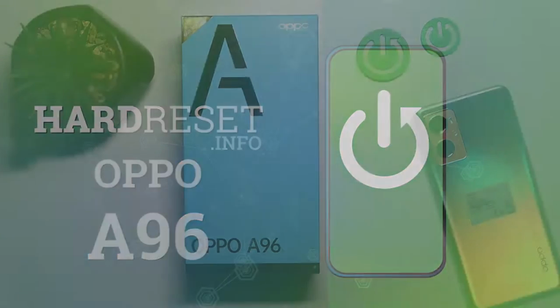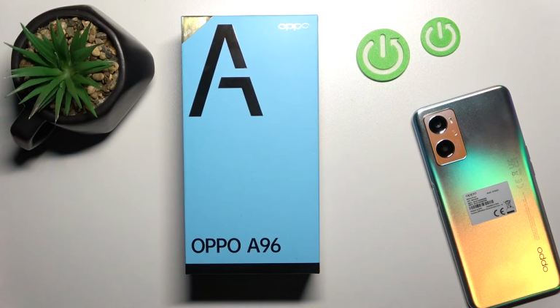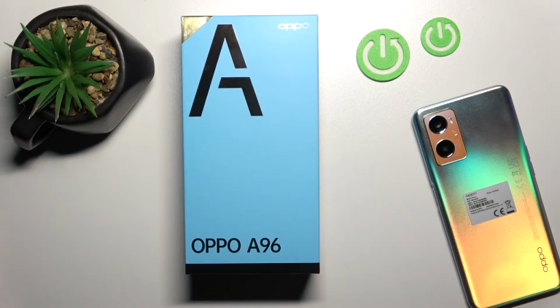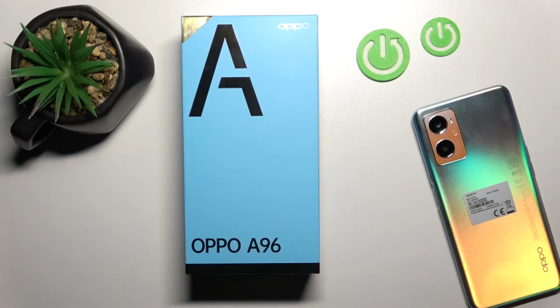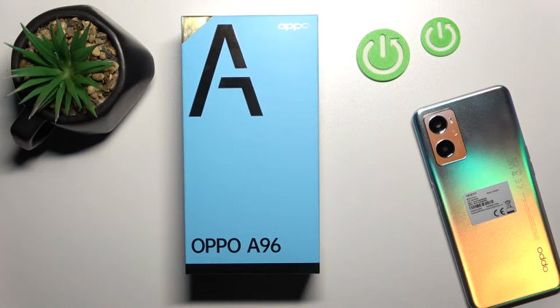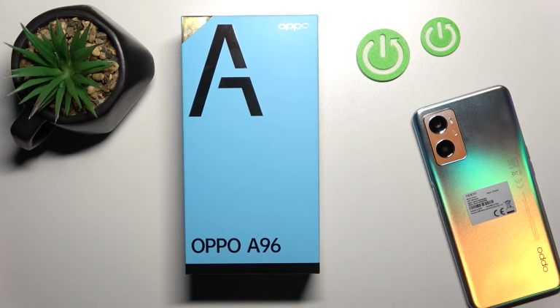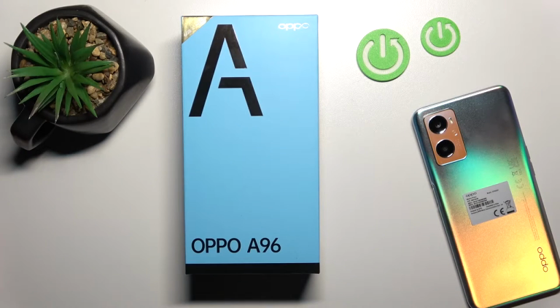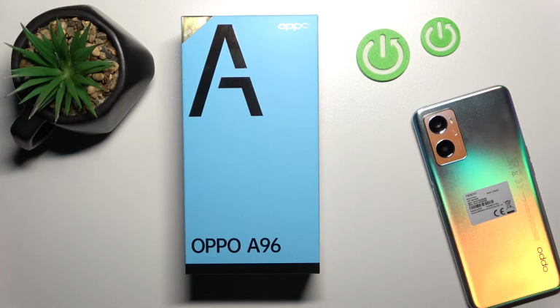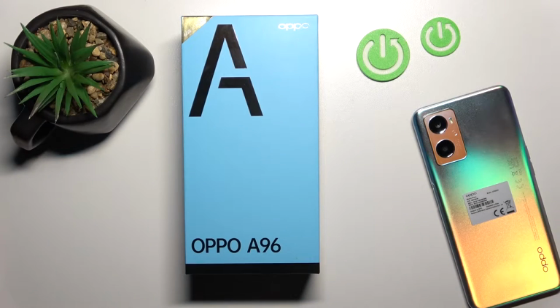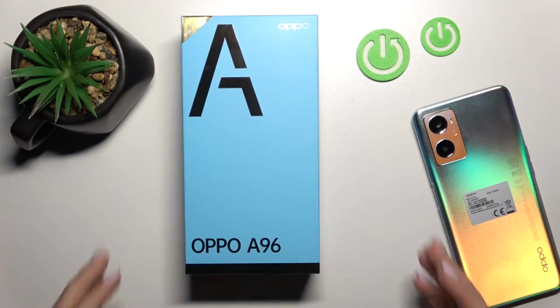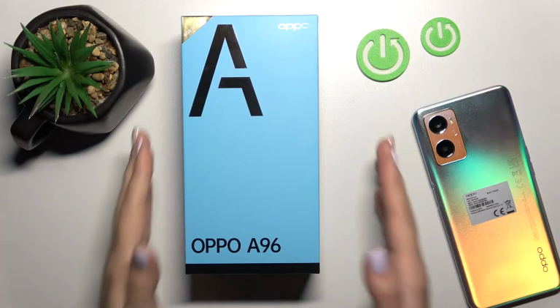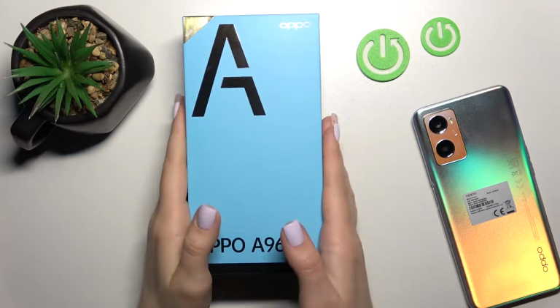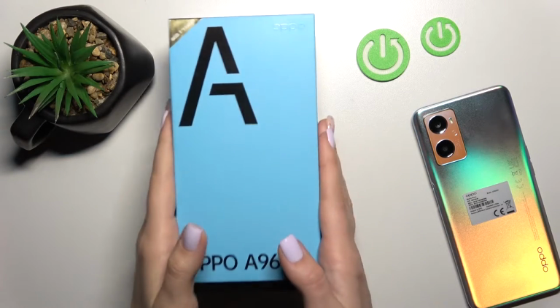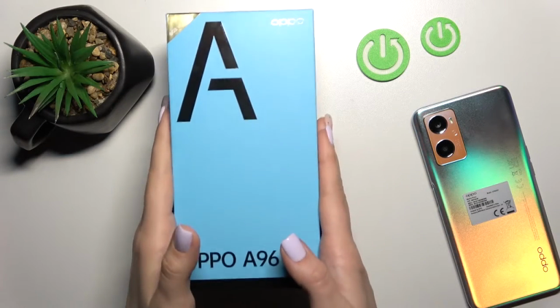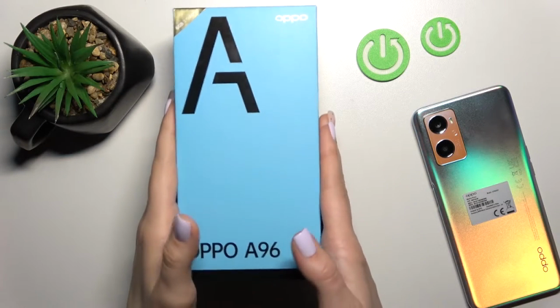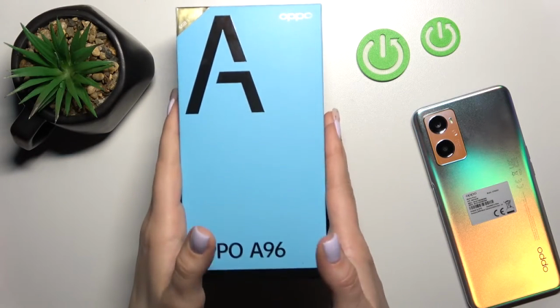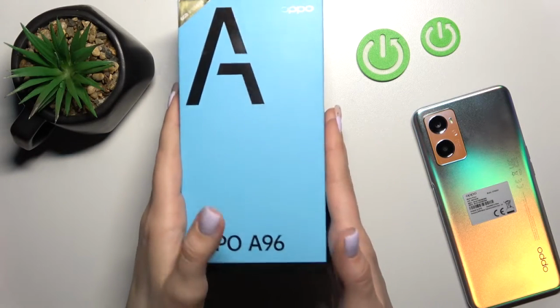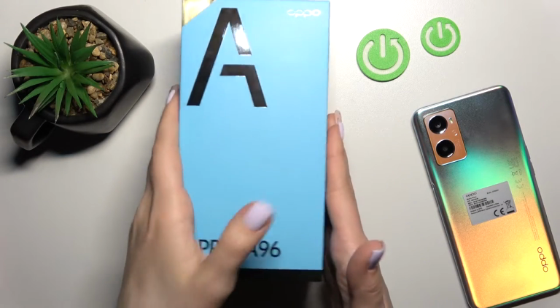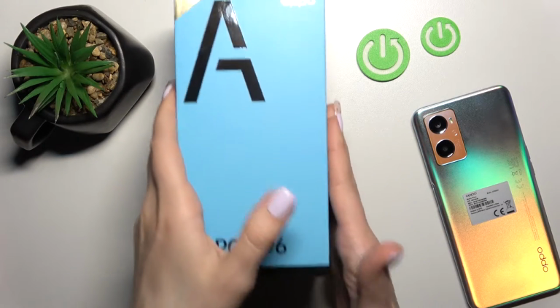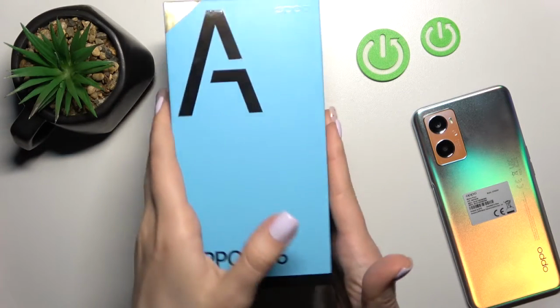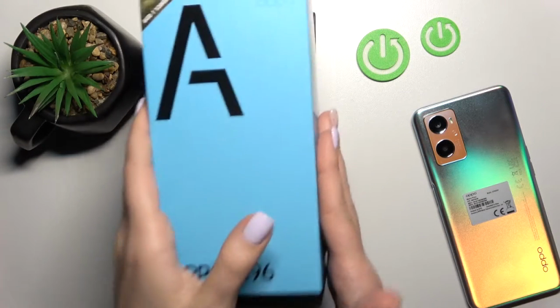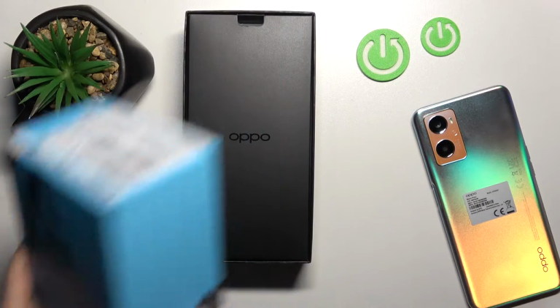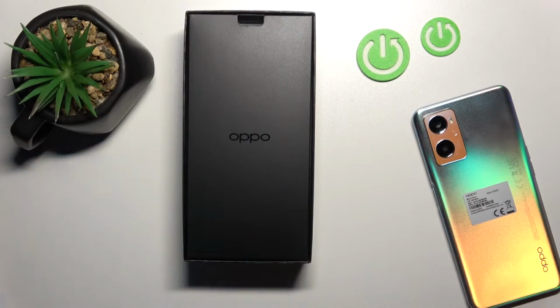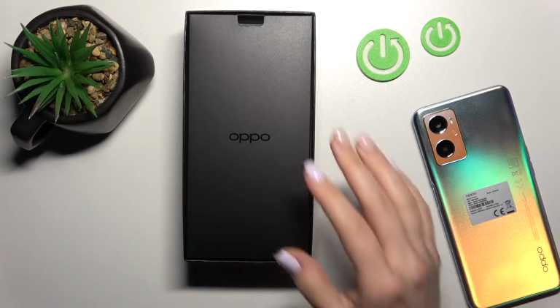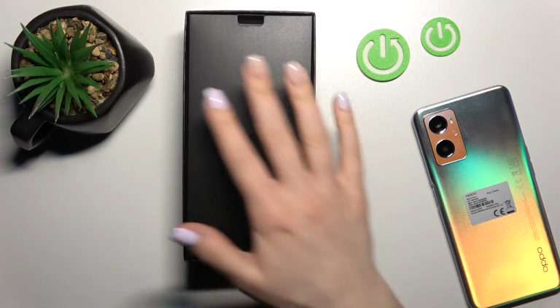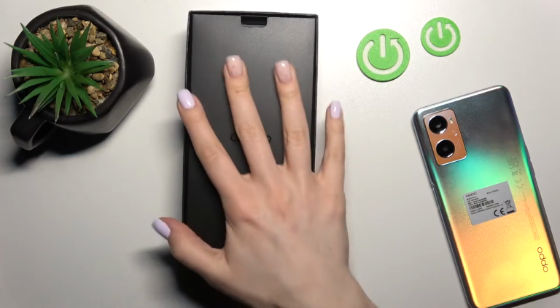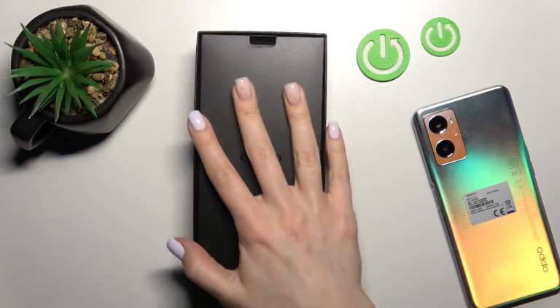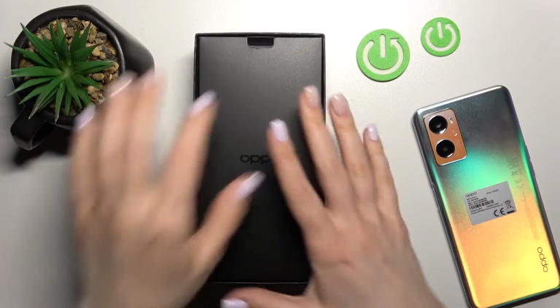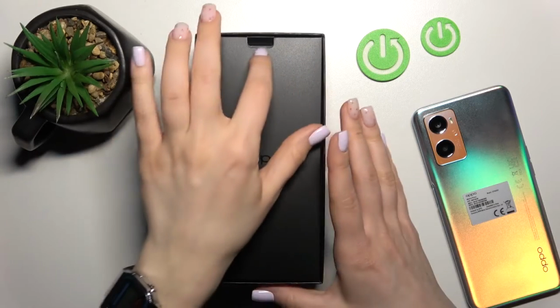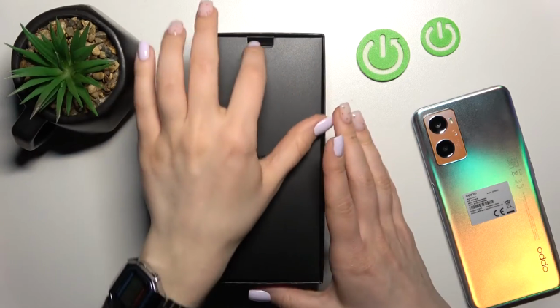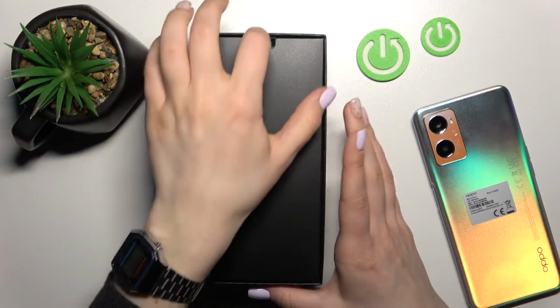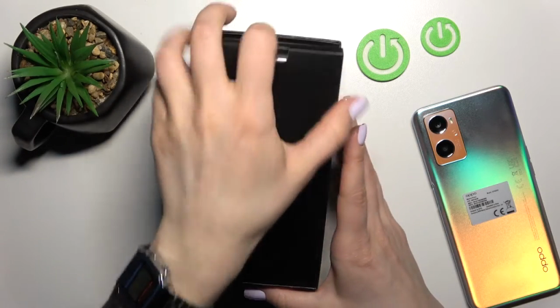Welcome to the interview with me OPPO A96. I'll show you whether the device comes with a protective case inside the box.